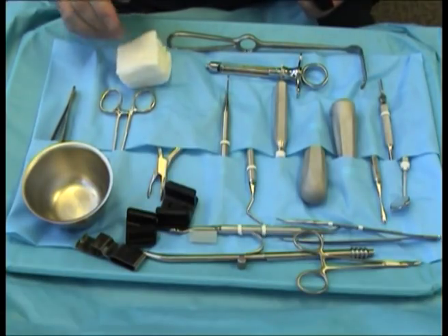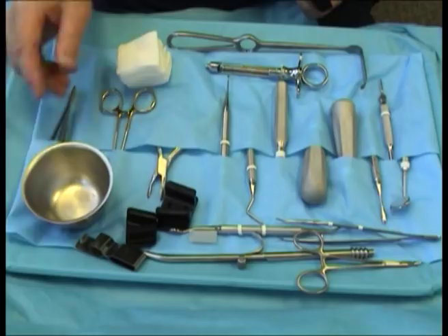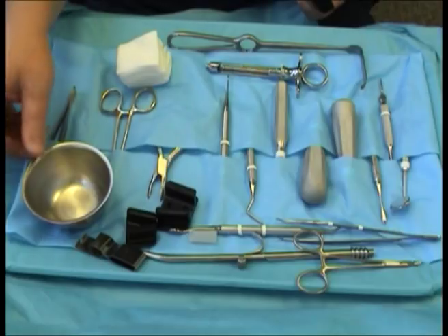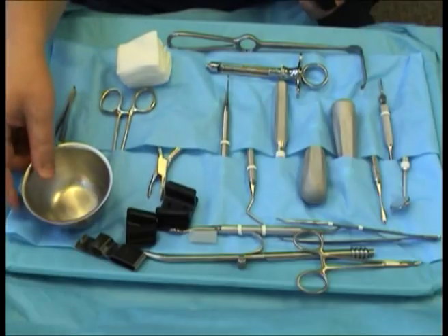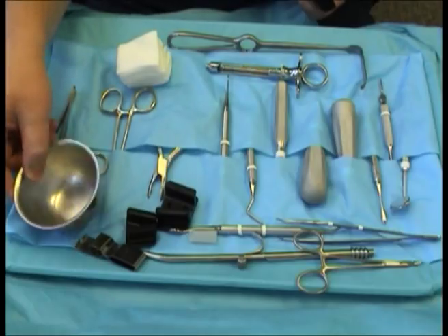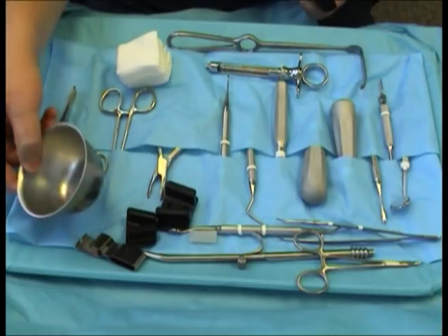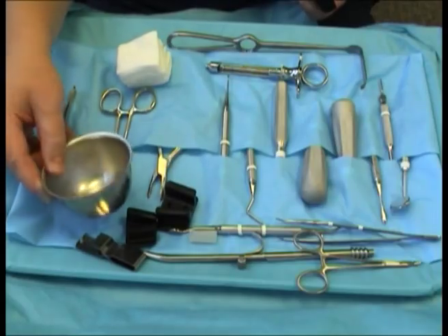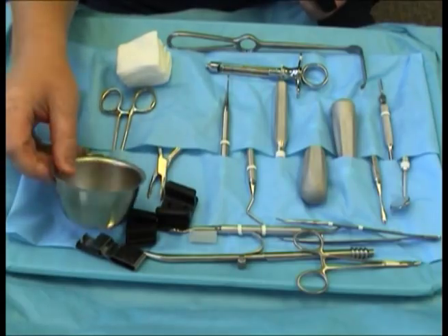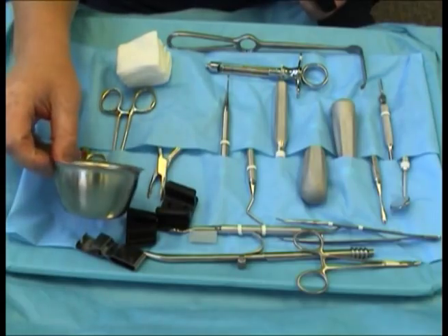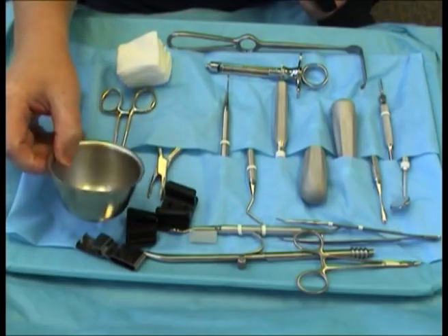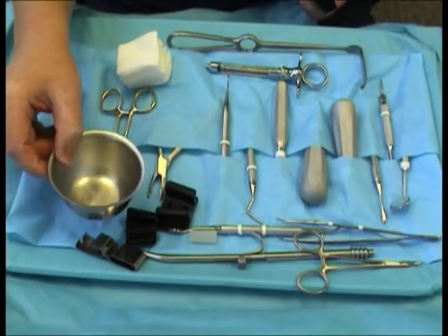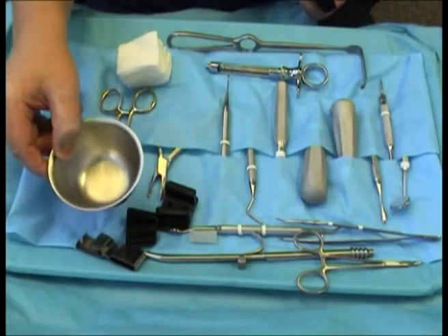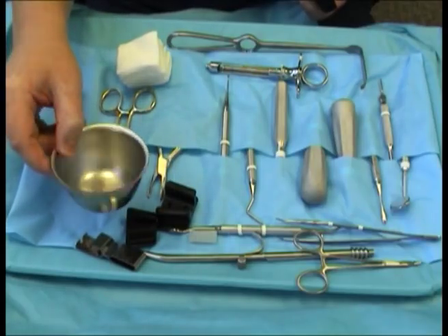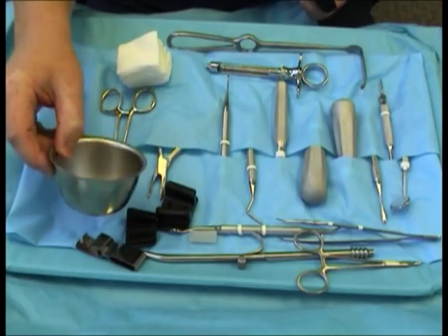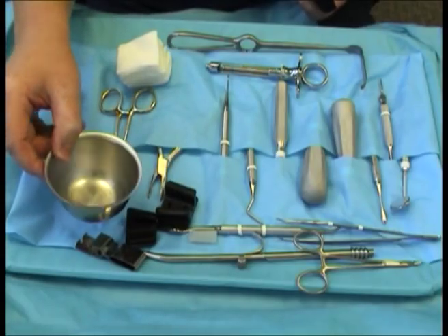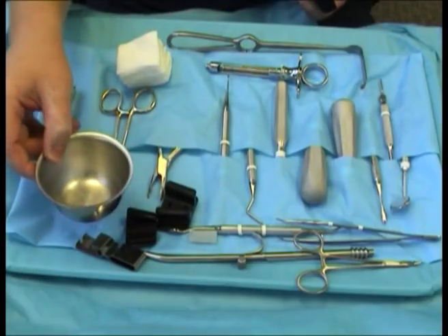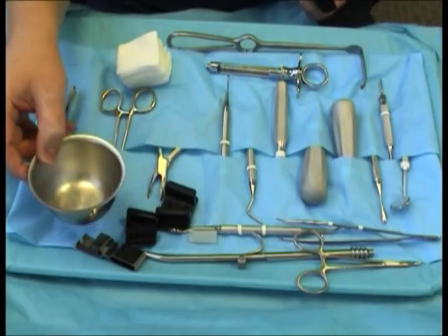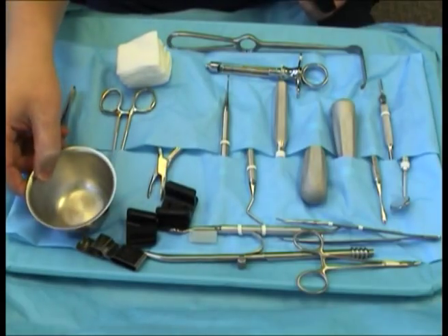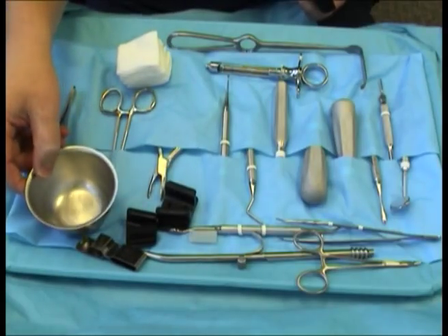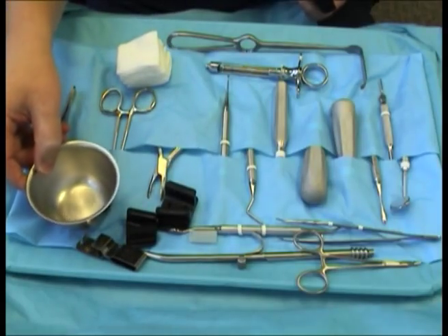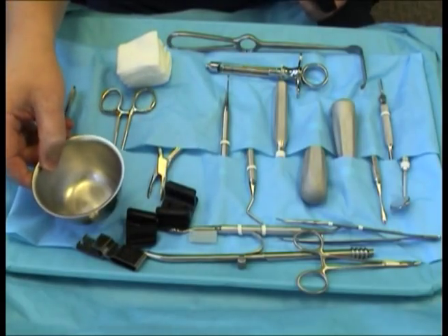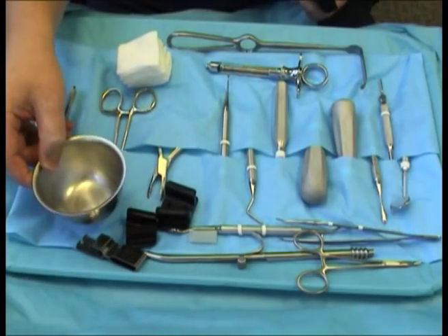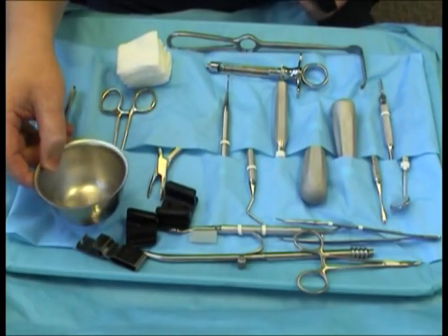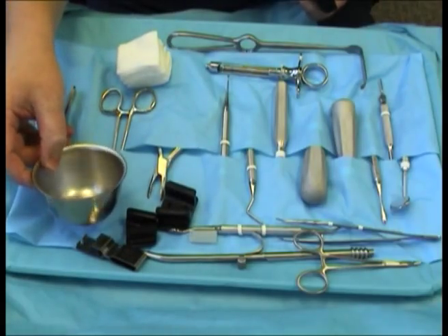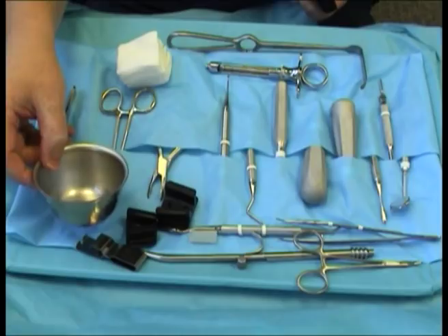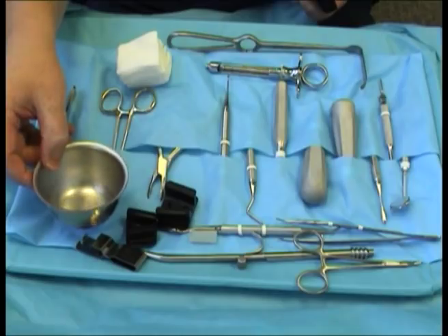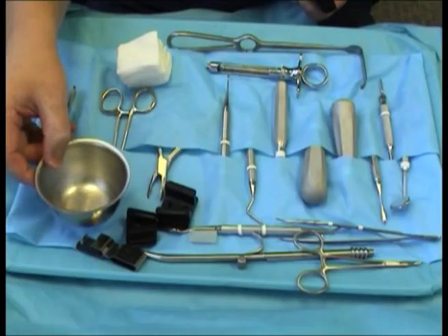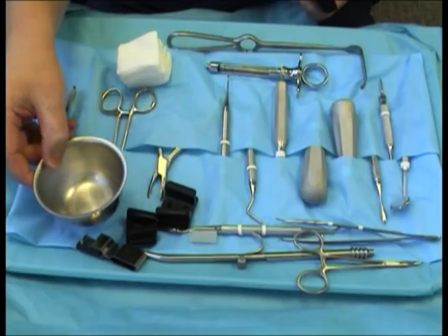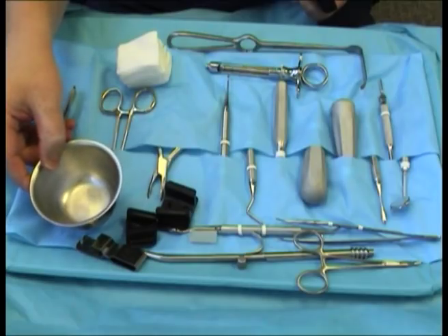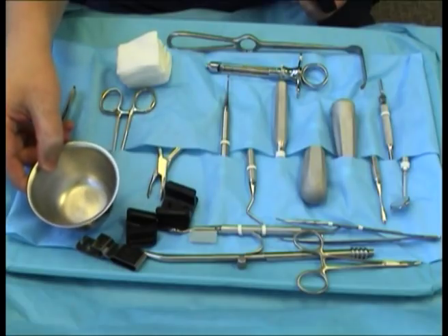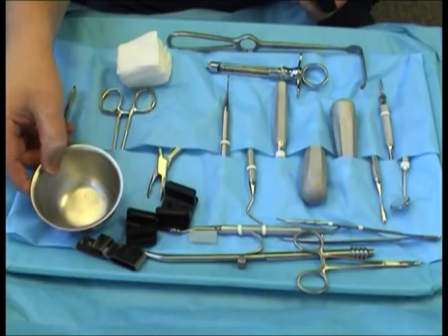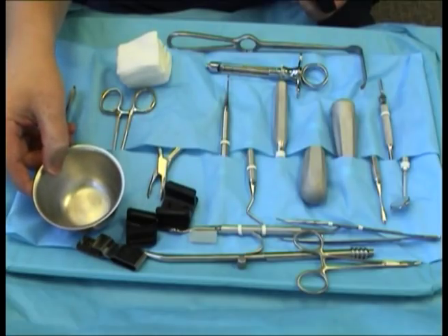And a cup for sterile saline to use when drilling in teeth and/or bone. That concludes the review of instruments and forceps for surgery.